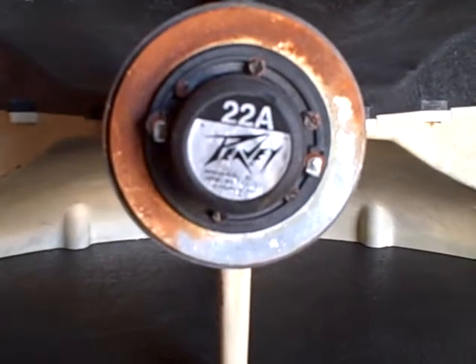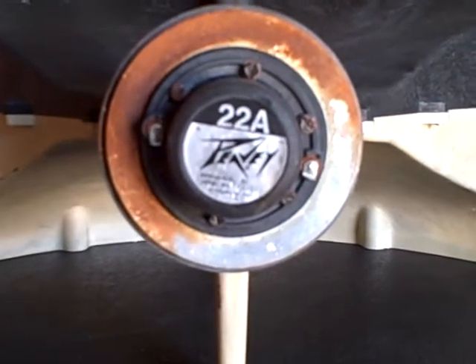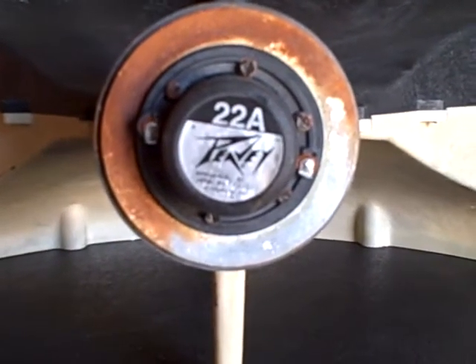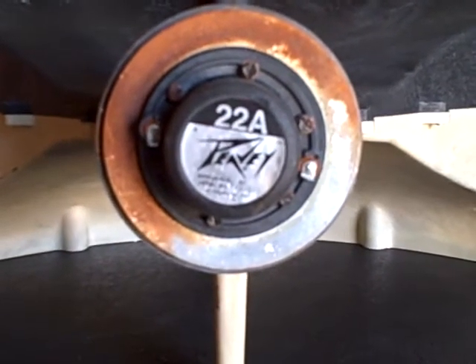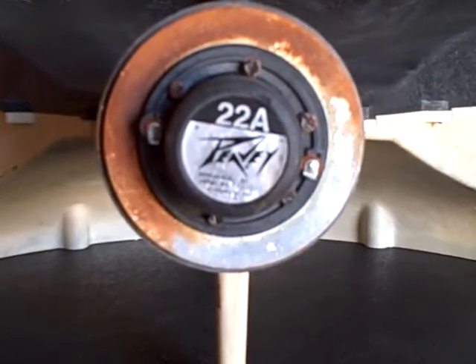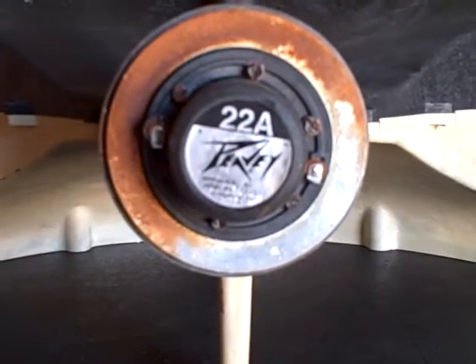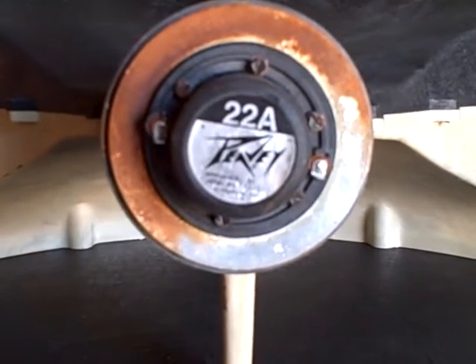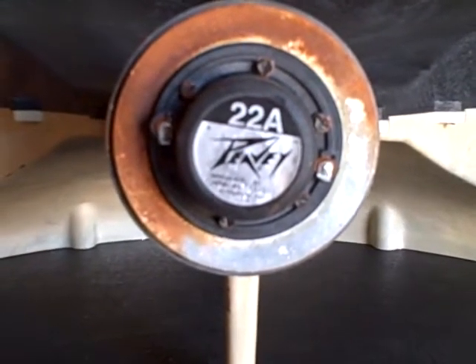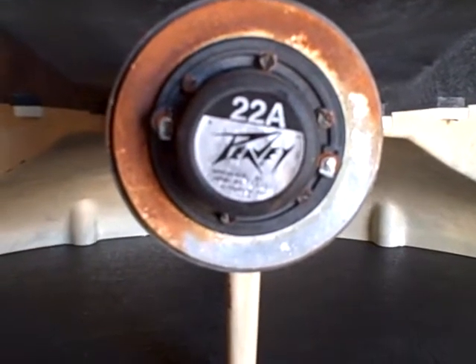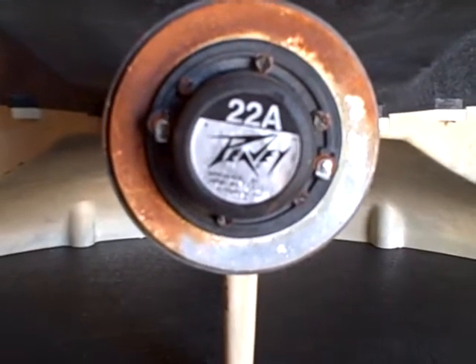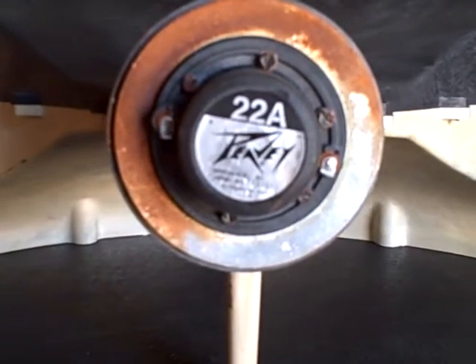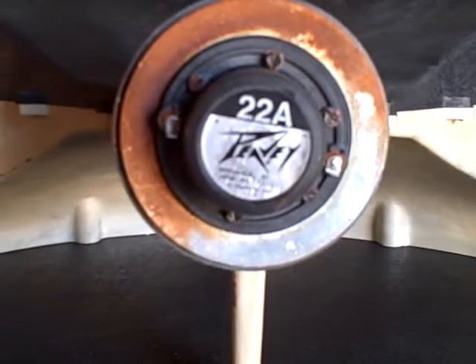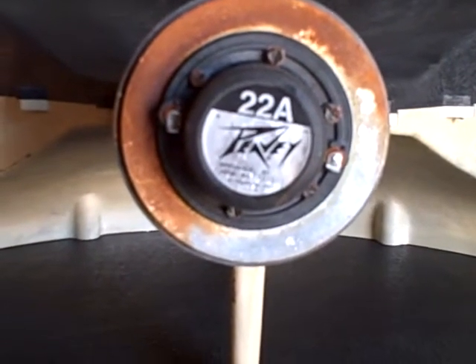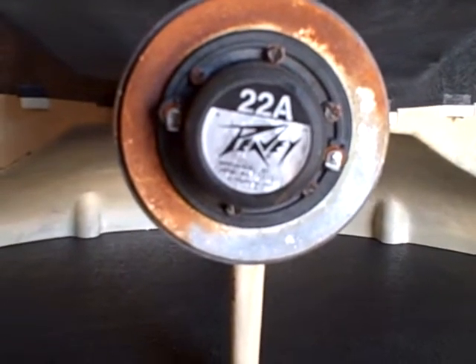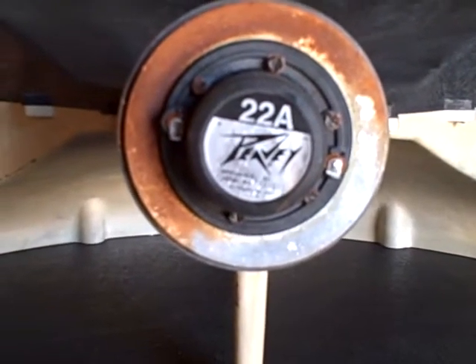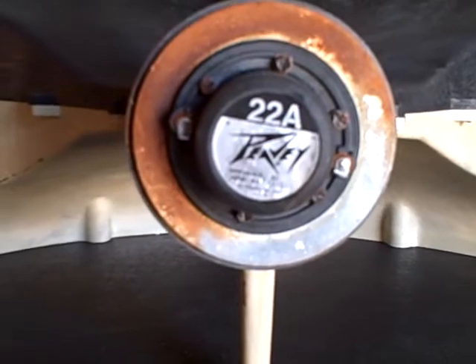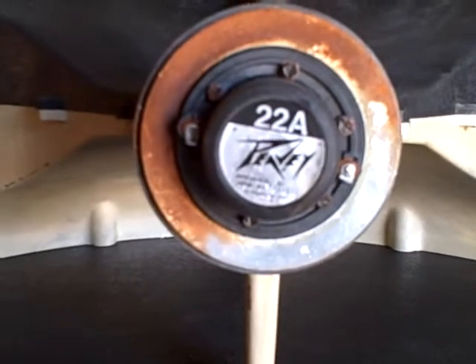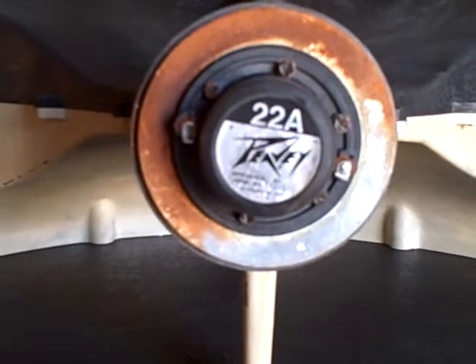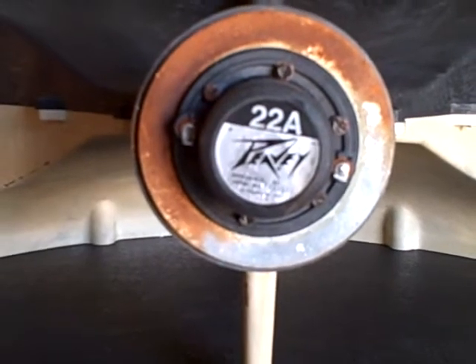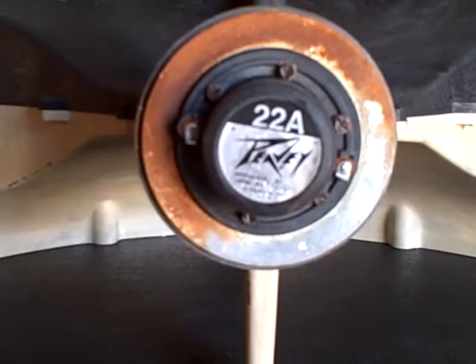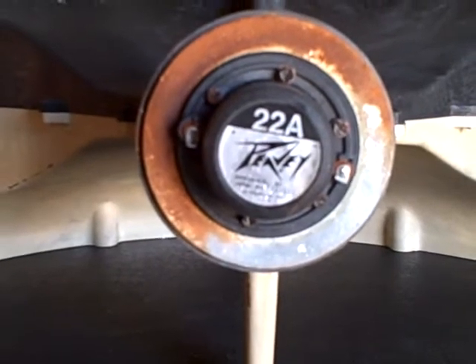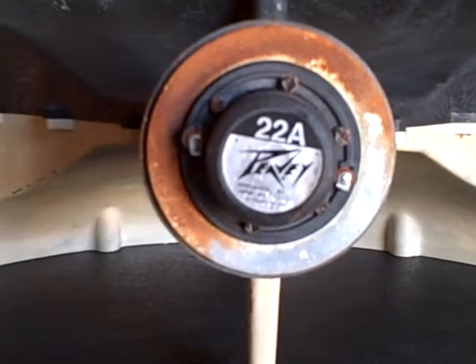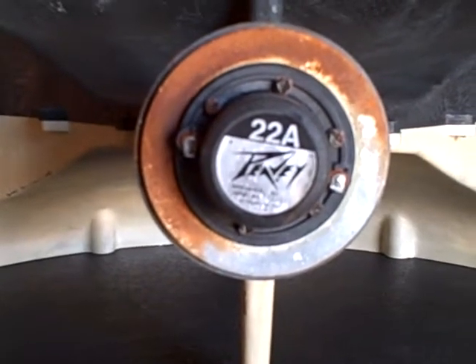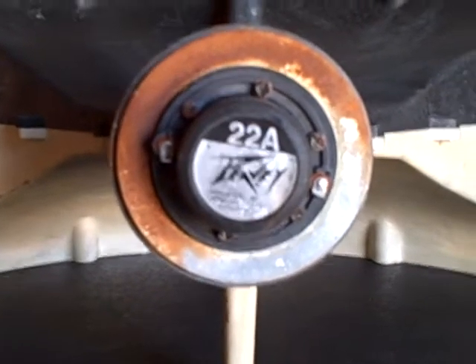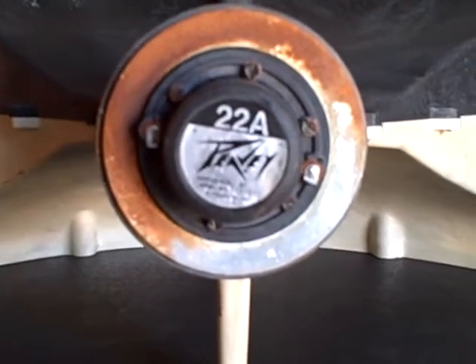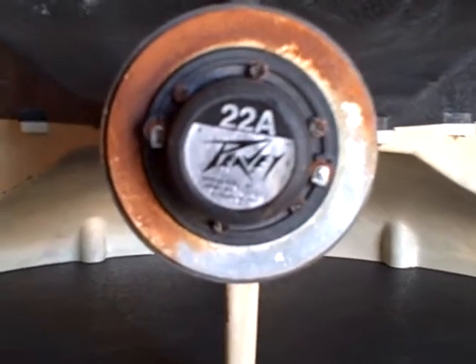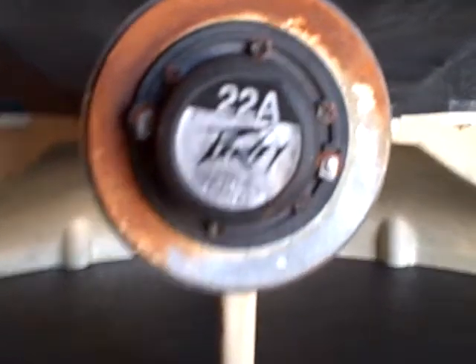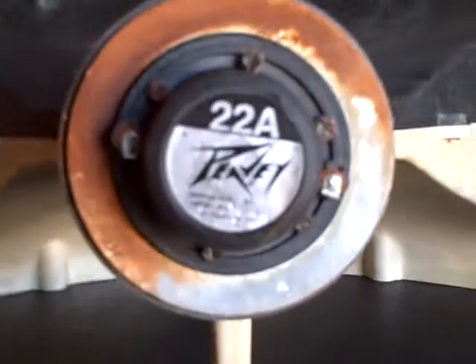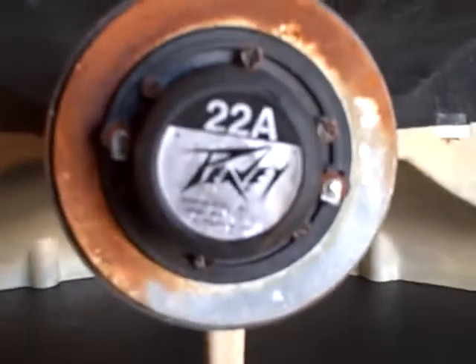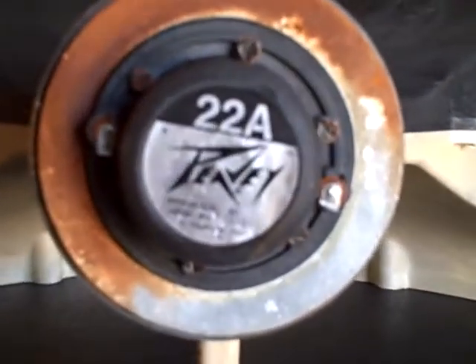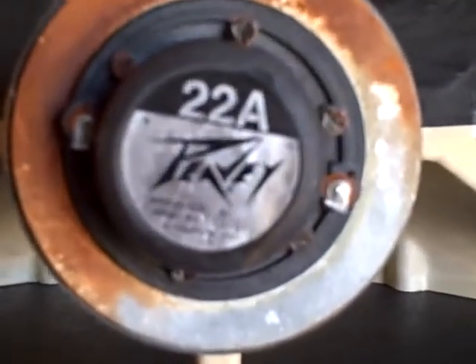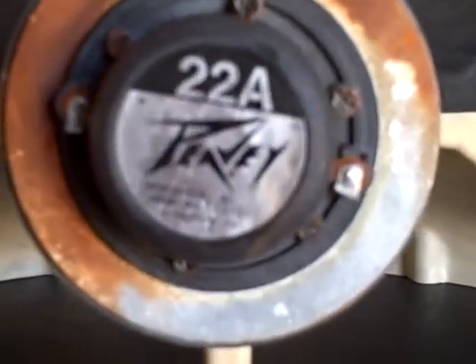Rust — I have no idea where all the rust came from, but it still works. I've had them hooked up and it seems to work fine.